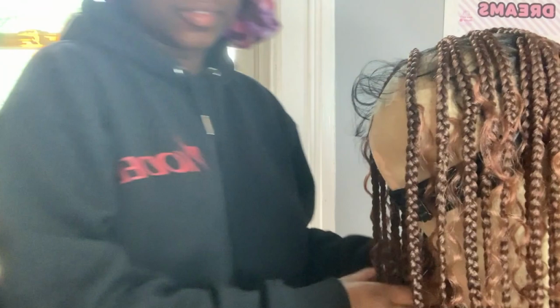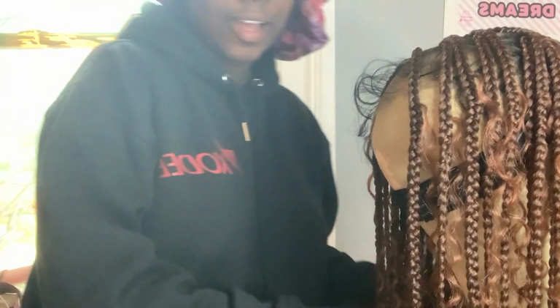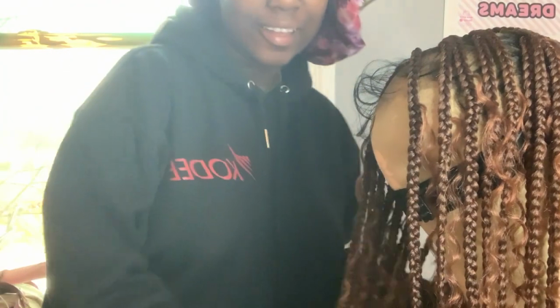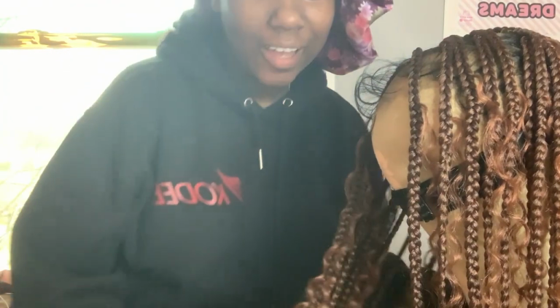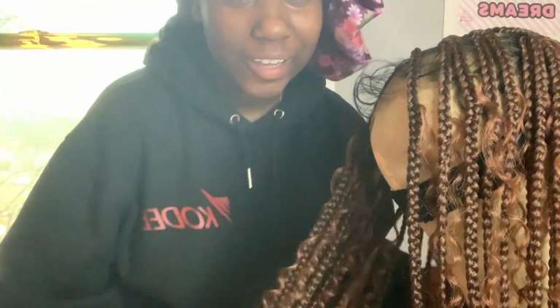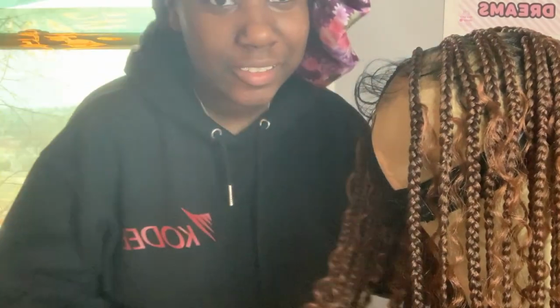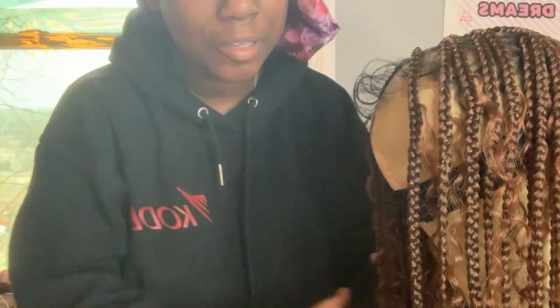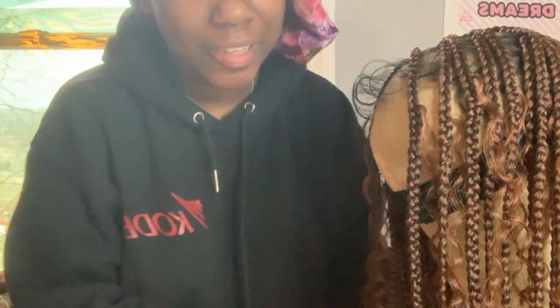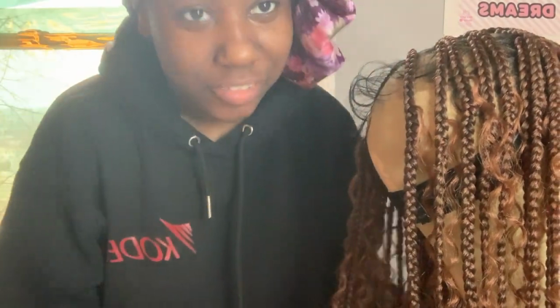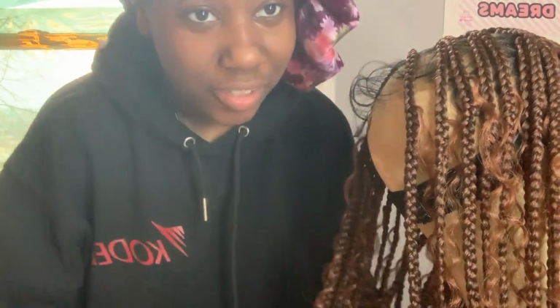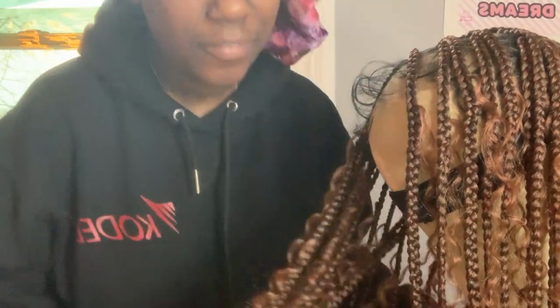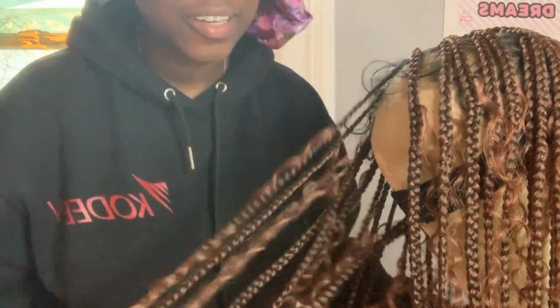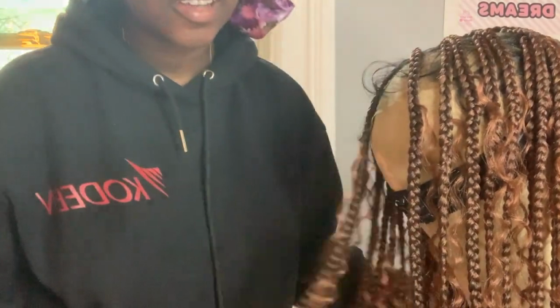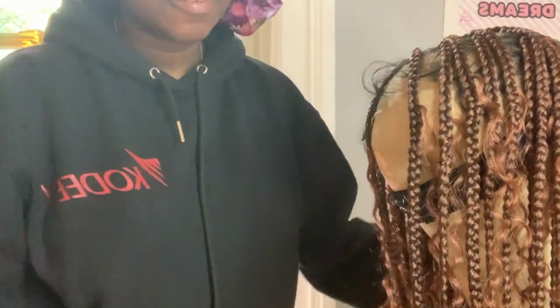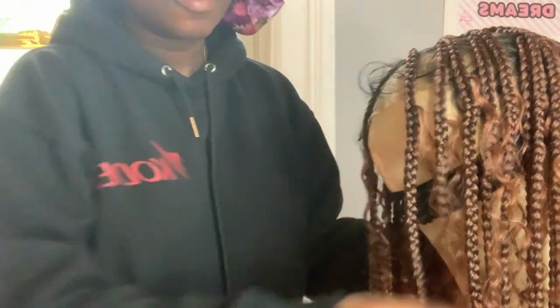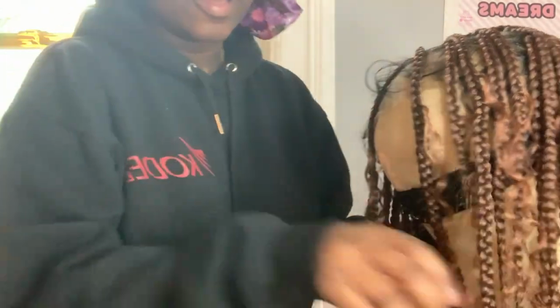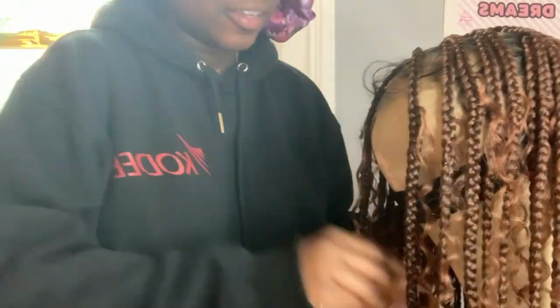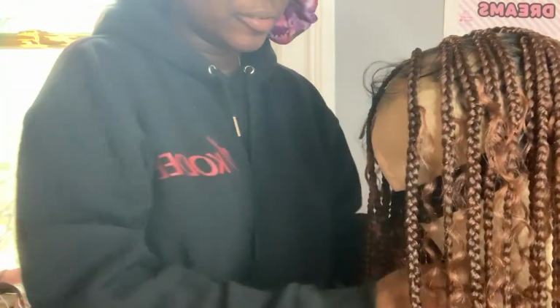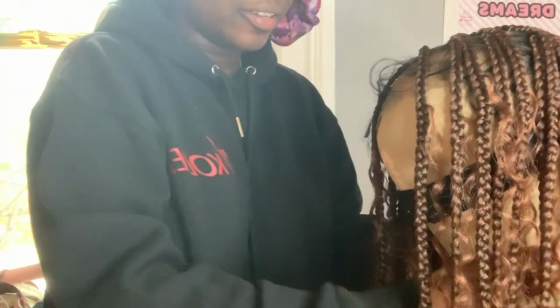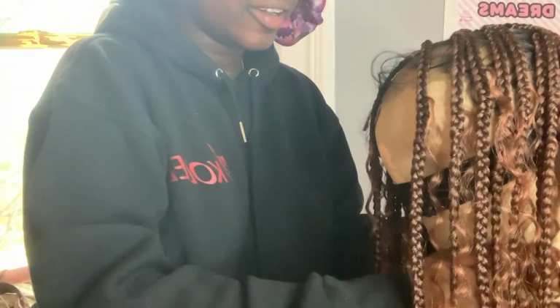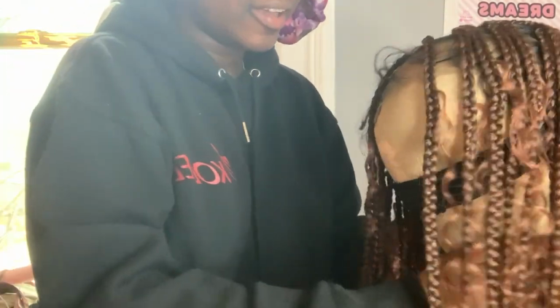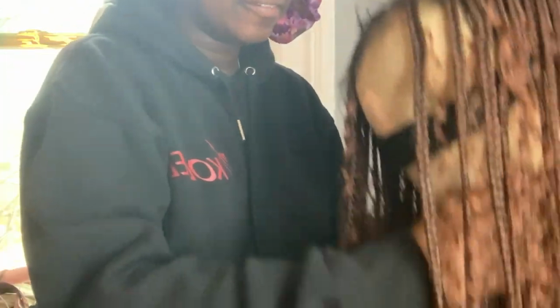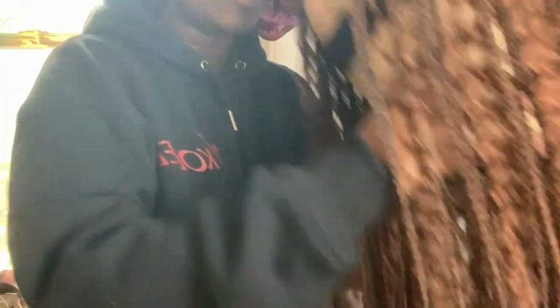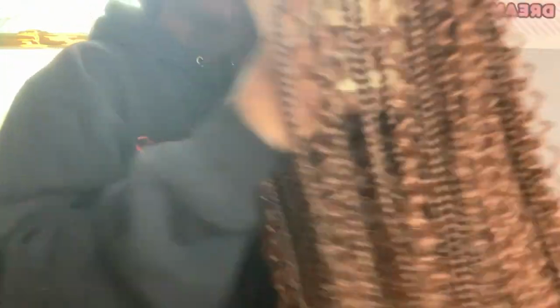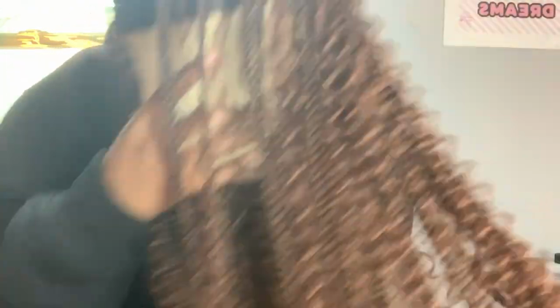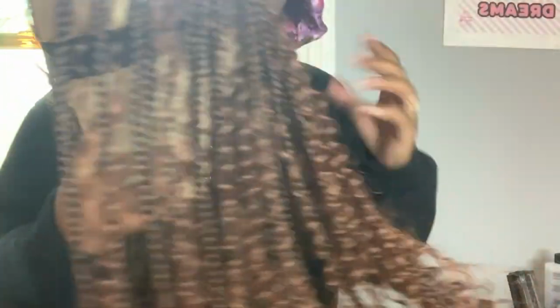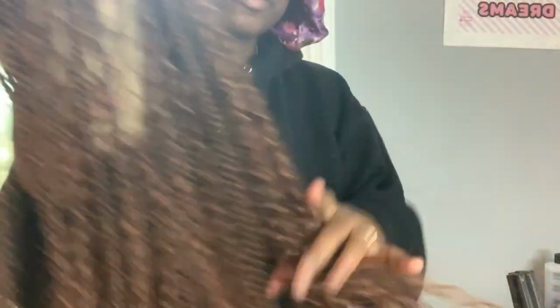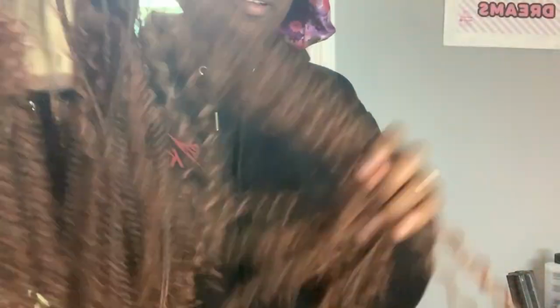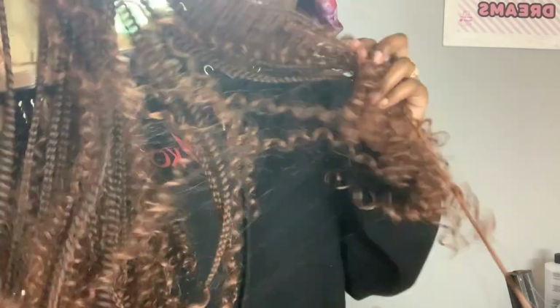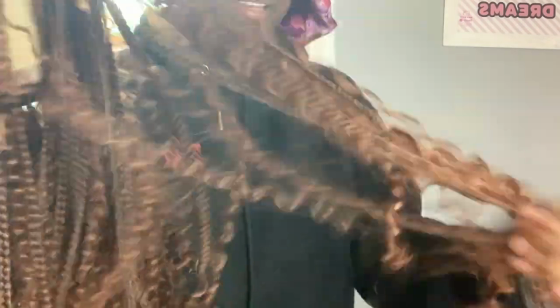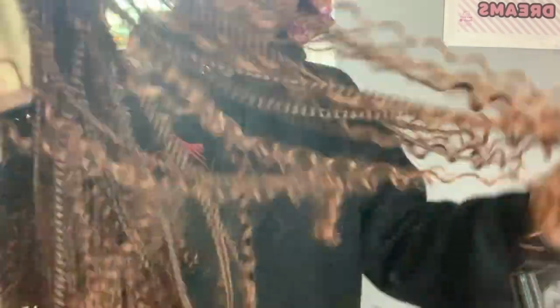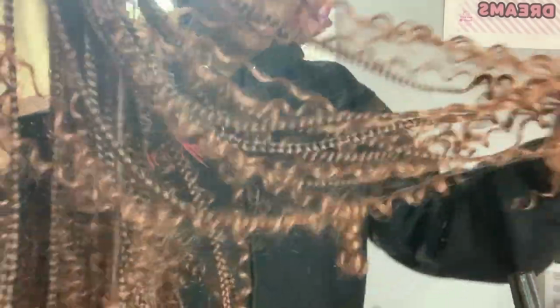Hi guys, welcome back to another video. So here I have this braided wig and I'm gonna be installing it. So if y'all see this, give it a thumbs up.